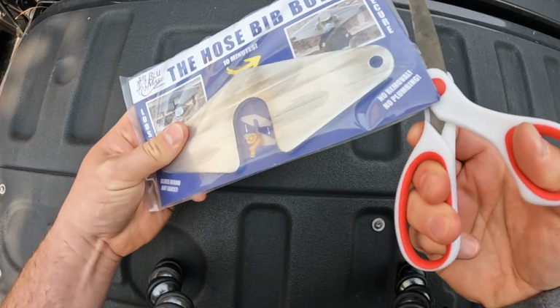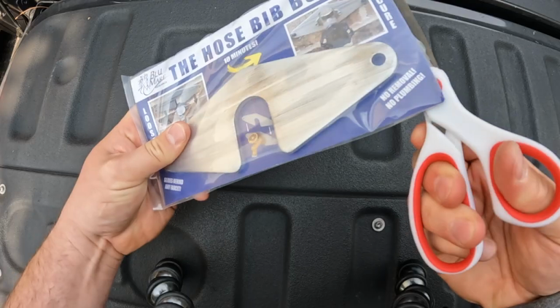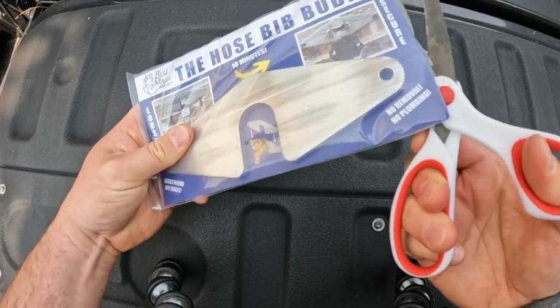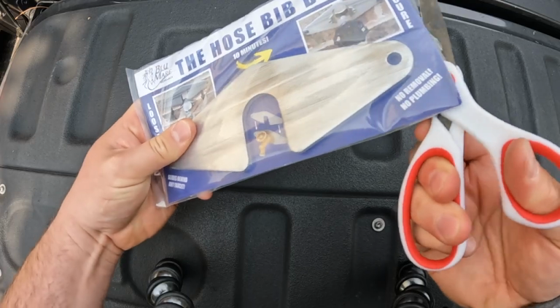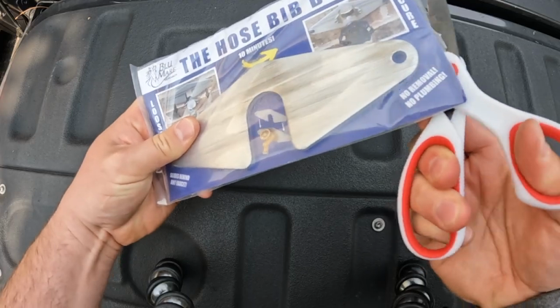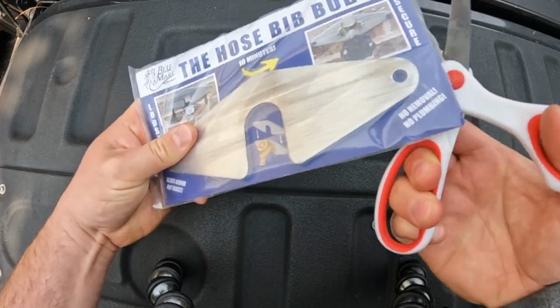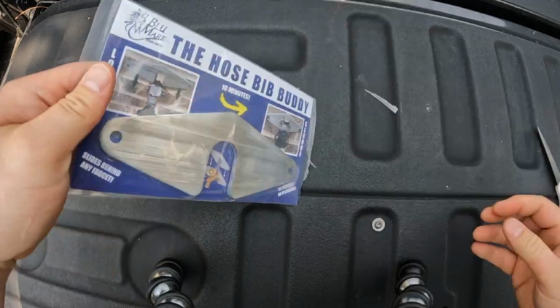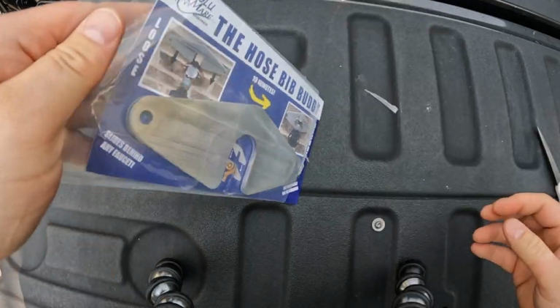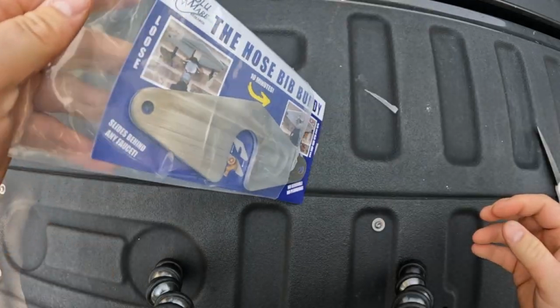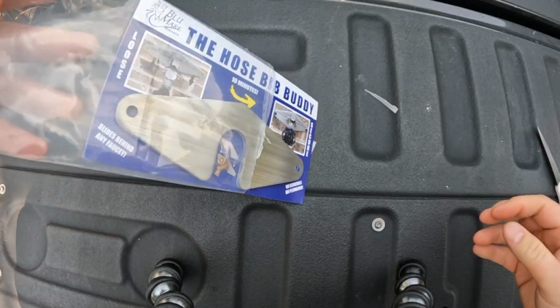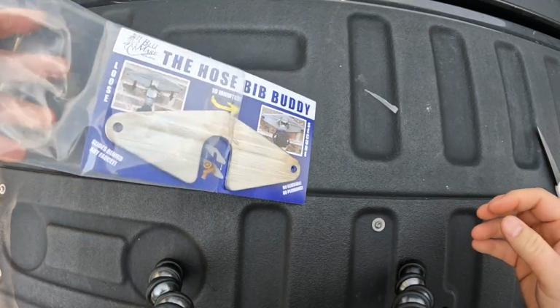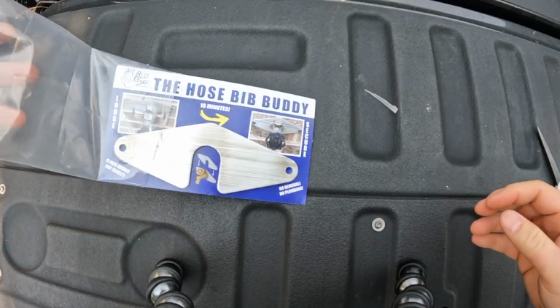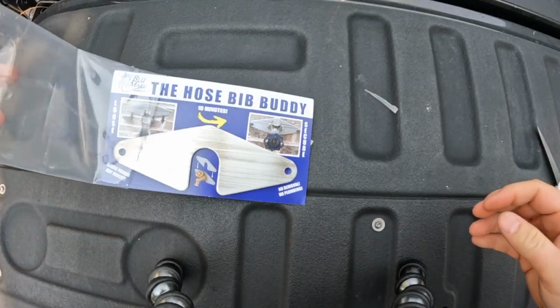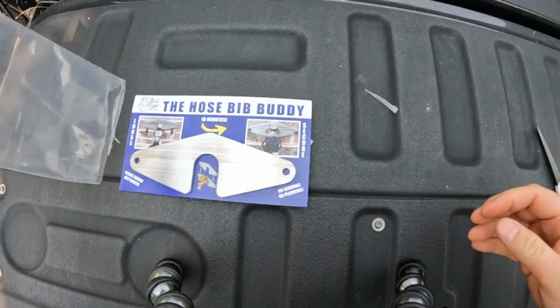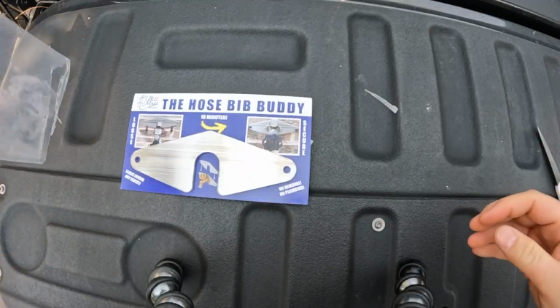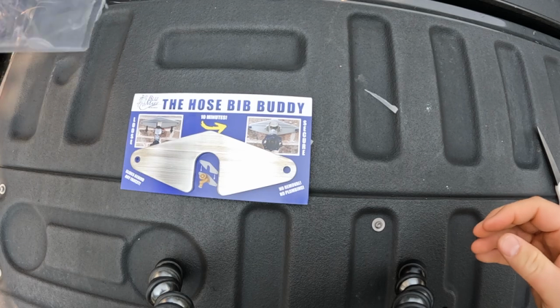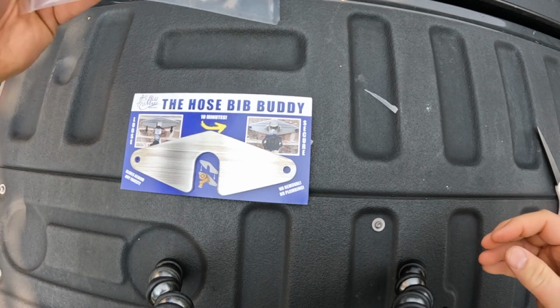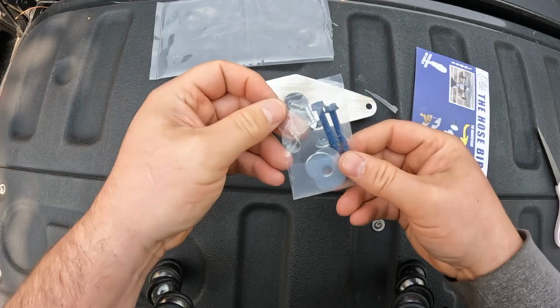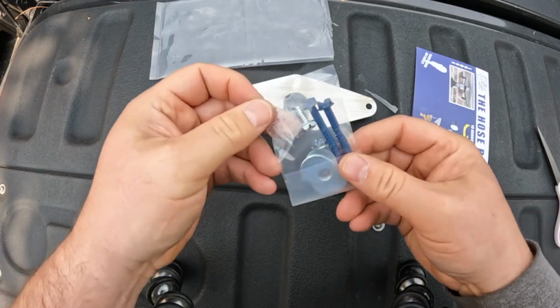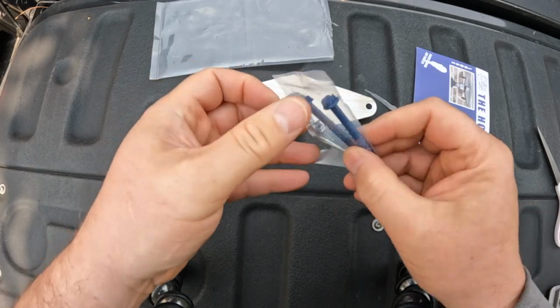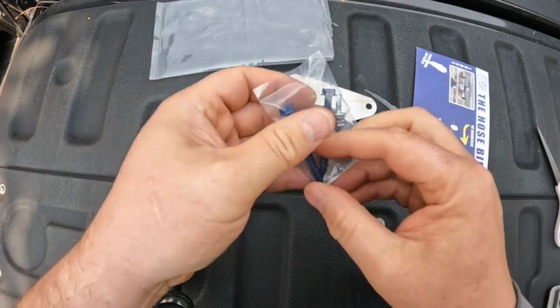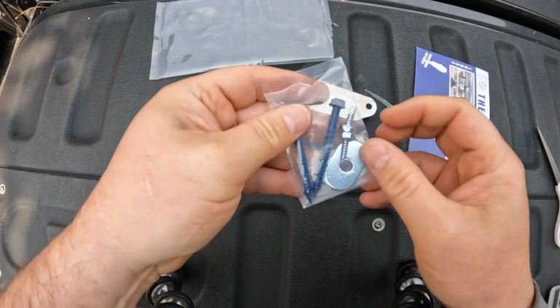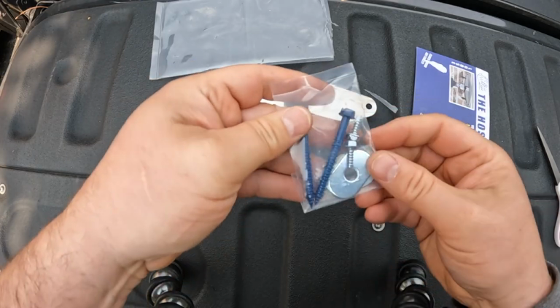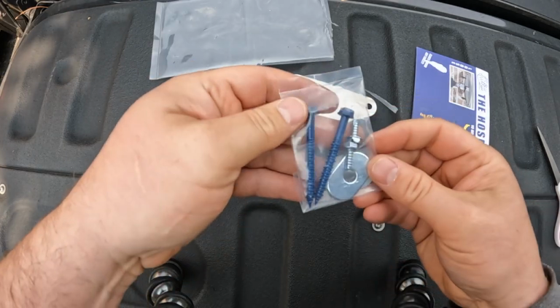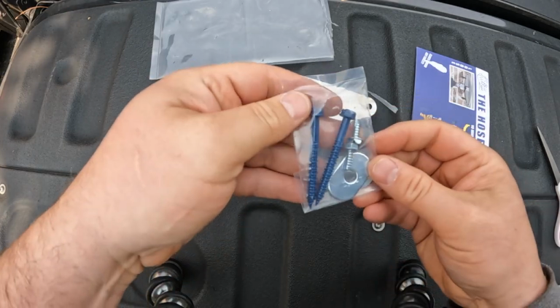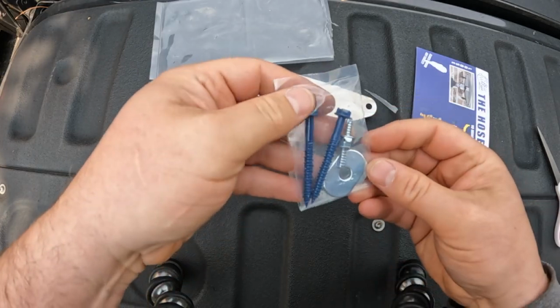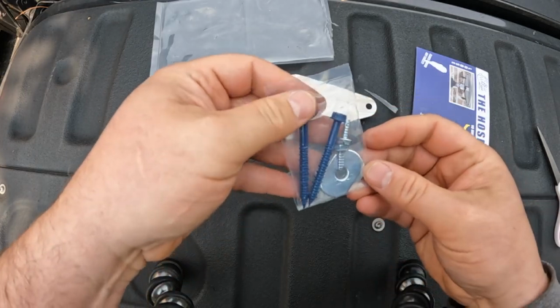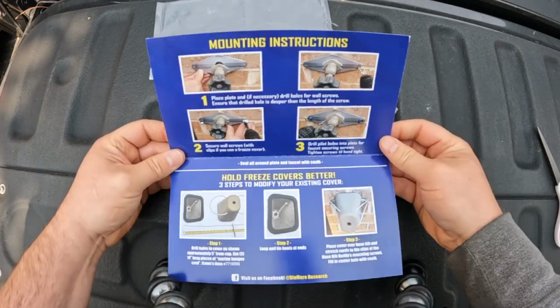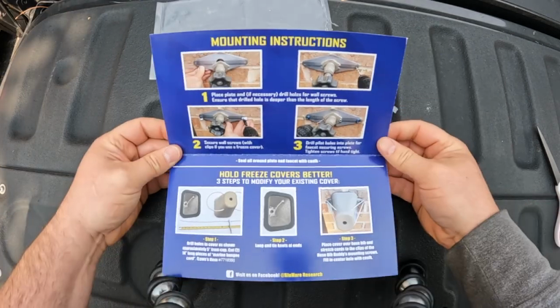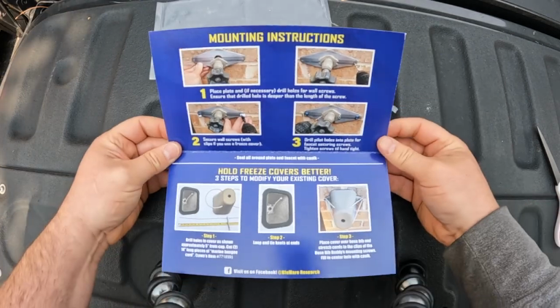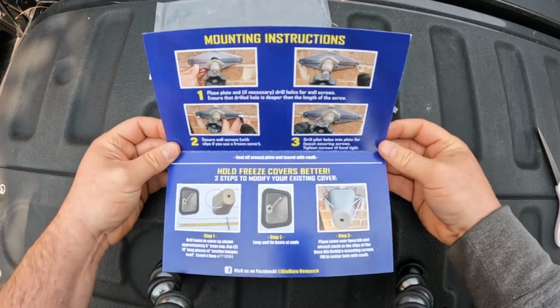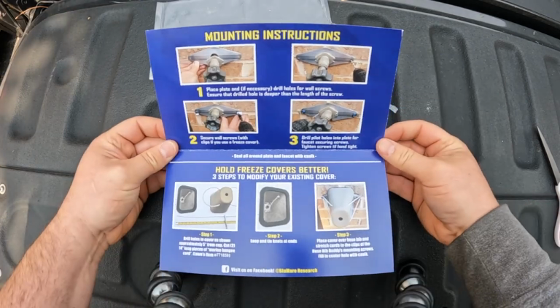The Bib Buddy comes with the Bib Buddy bracket, 2 TAPCON concrete anchors, 2 milling screws, 2 washers, and the instructions.